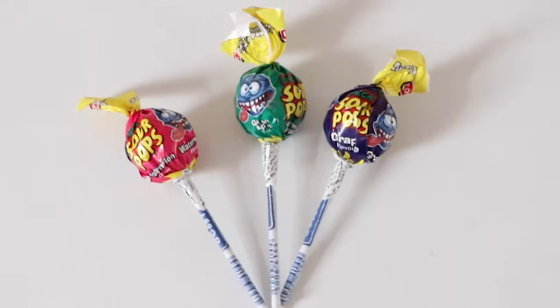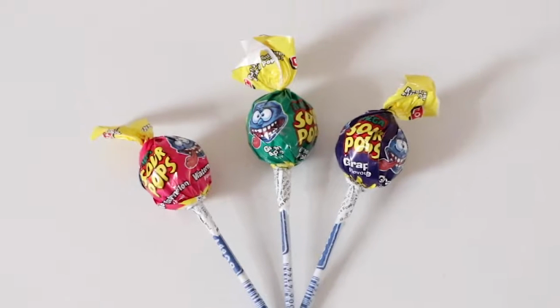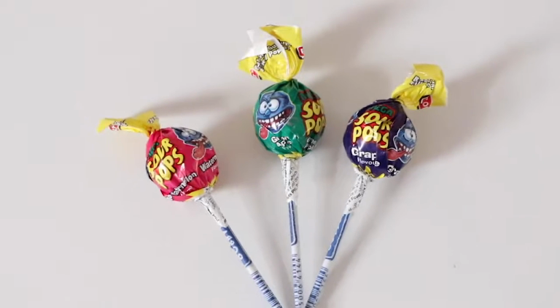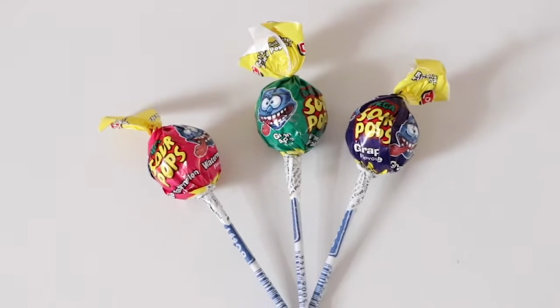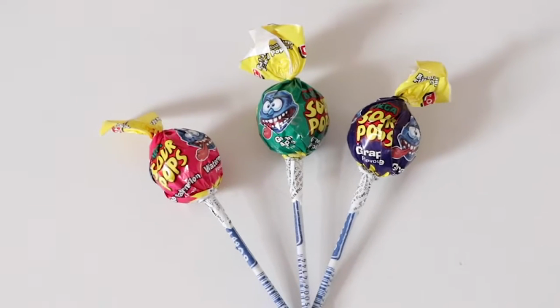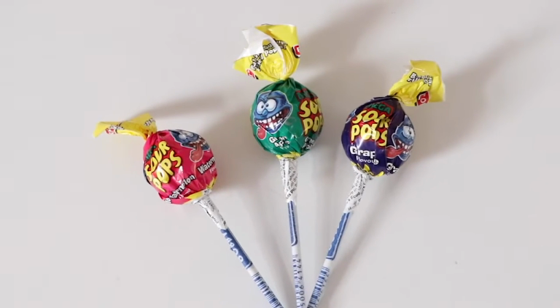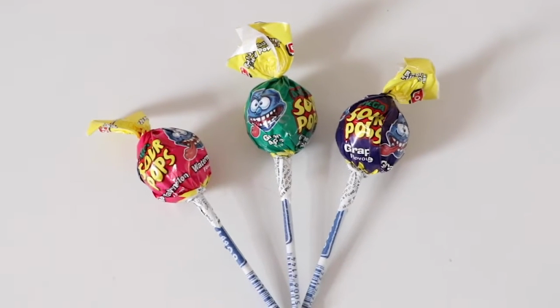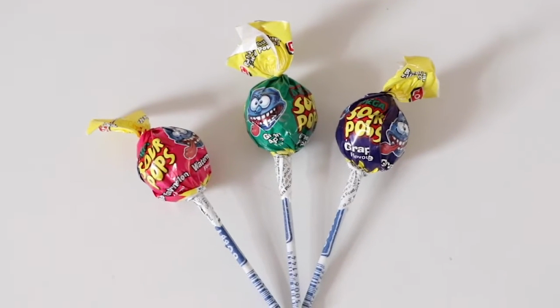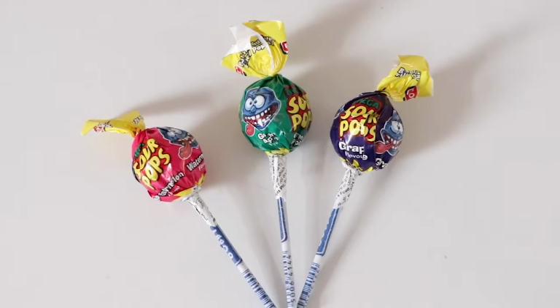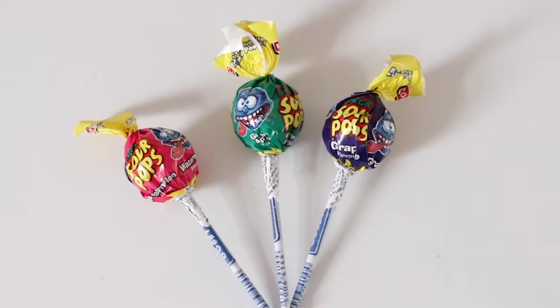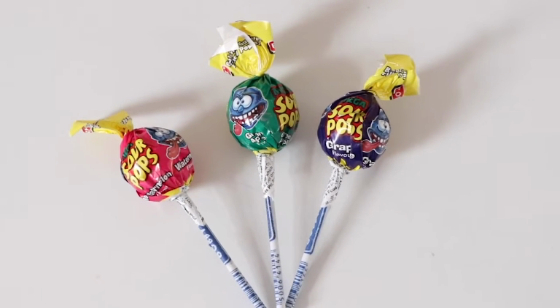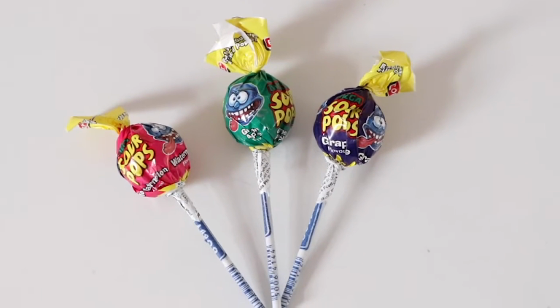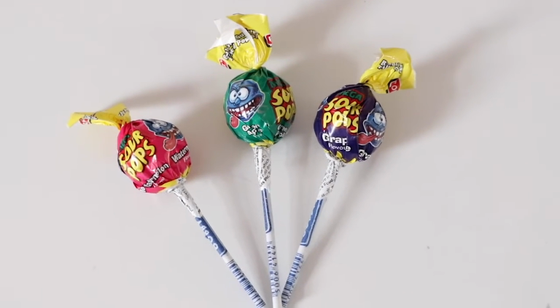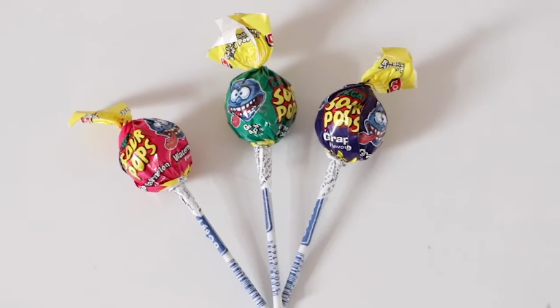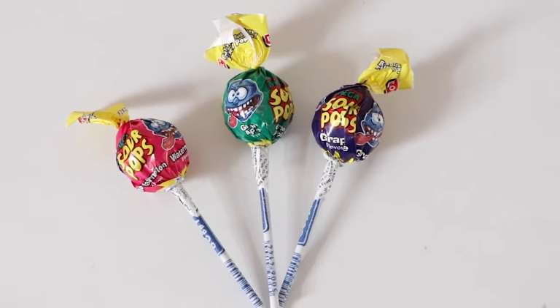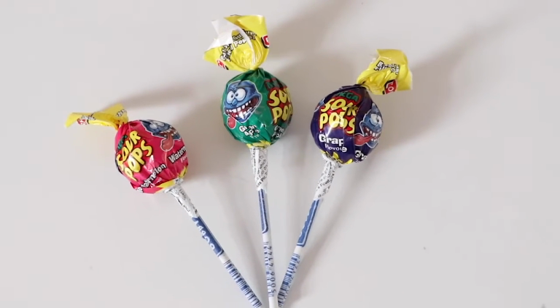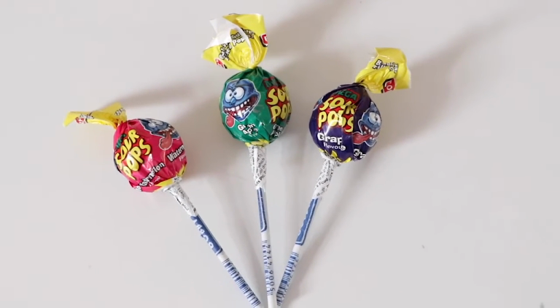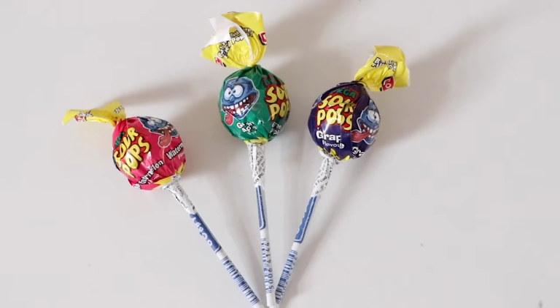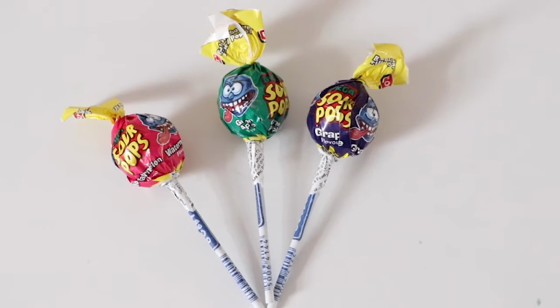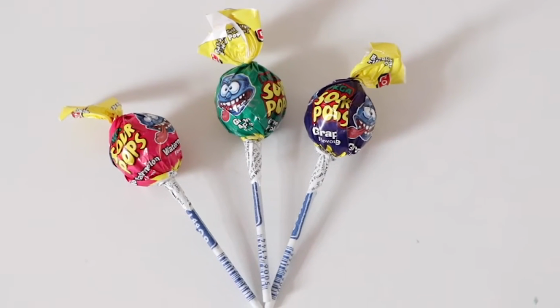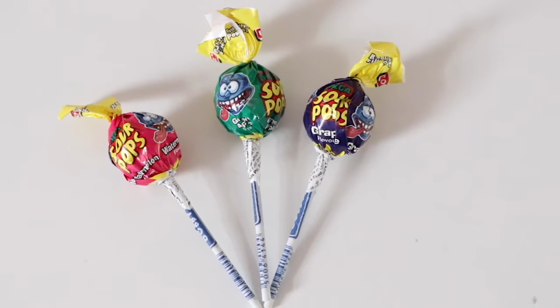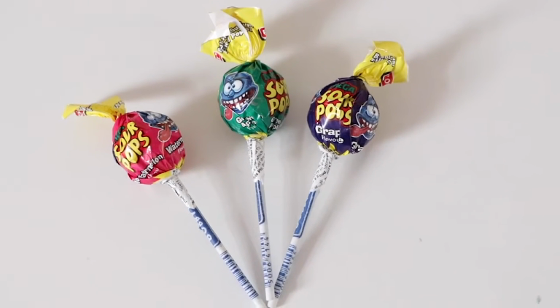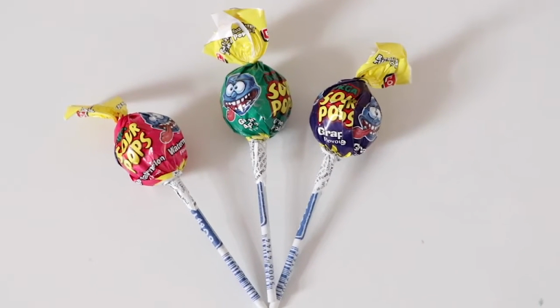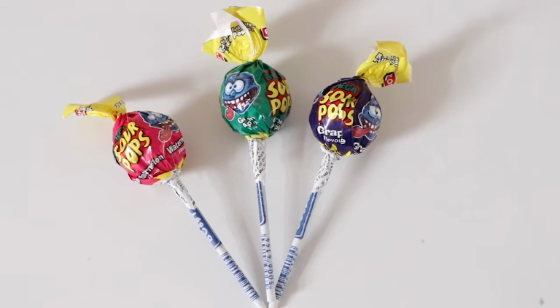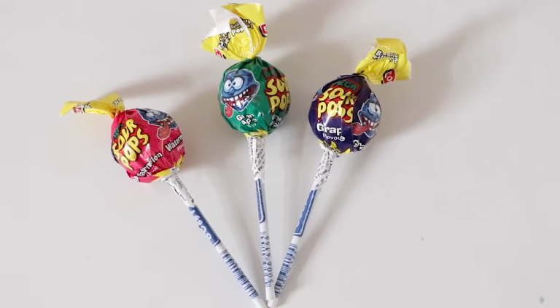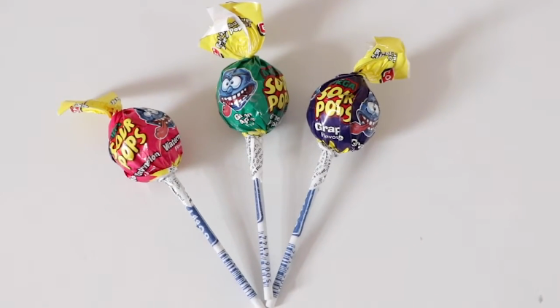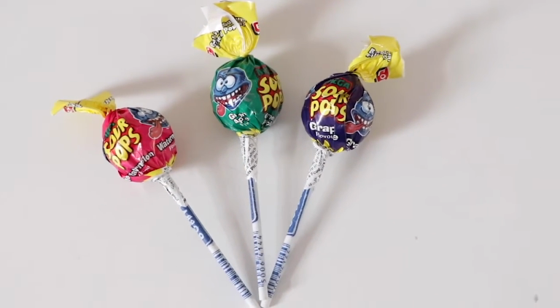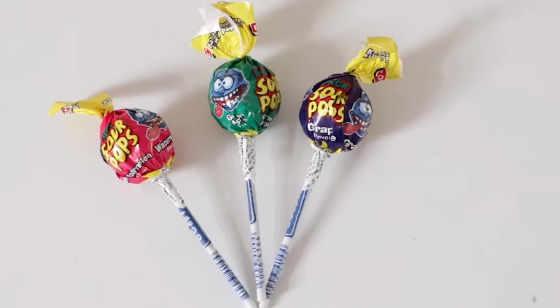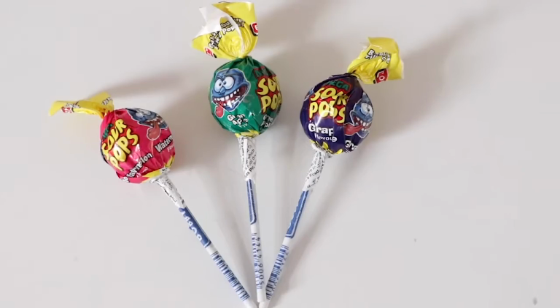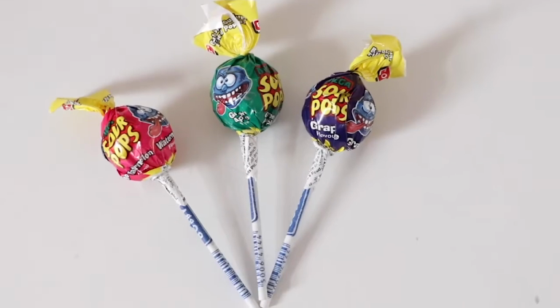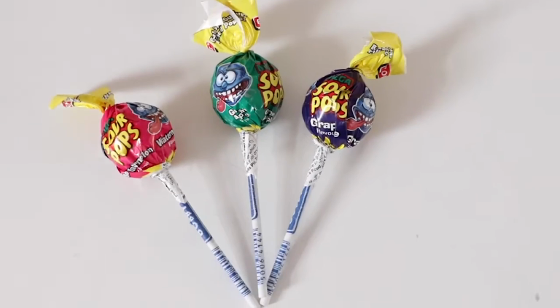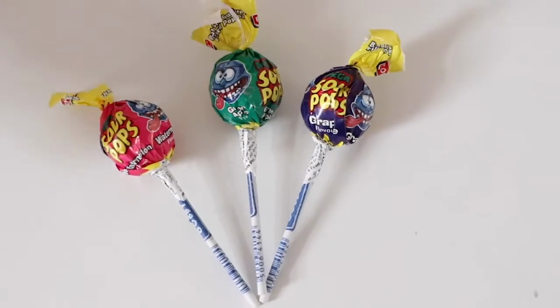Hi guys, this is Elisa and Alice FunTube. Let's see how many lollipops we have.